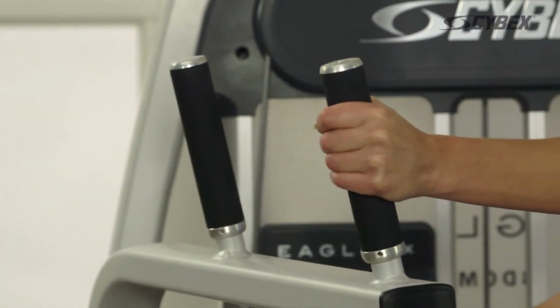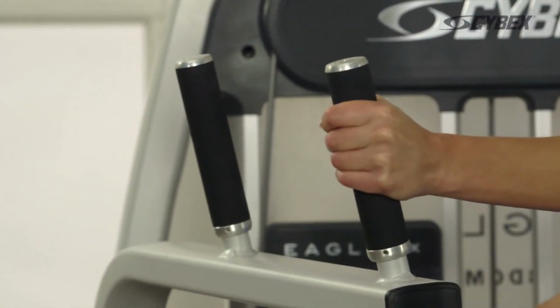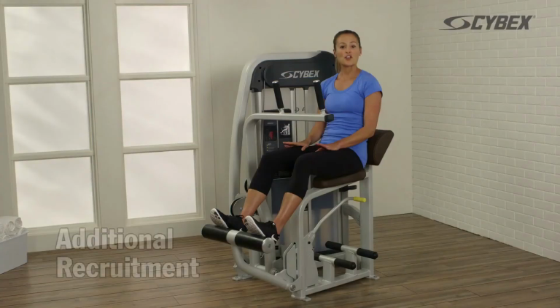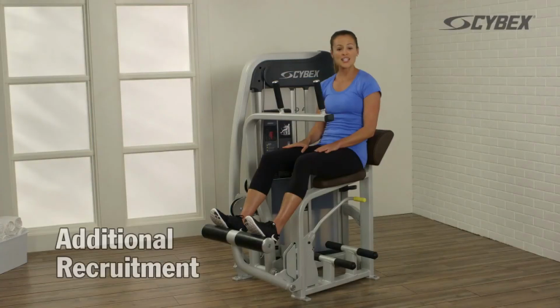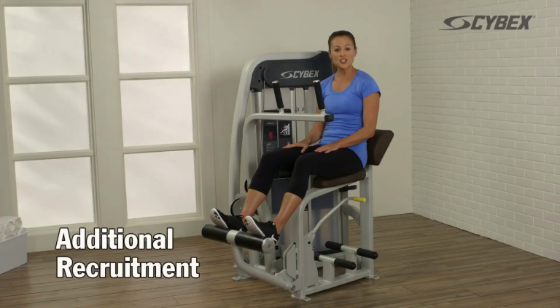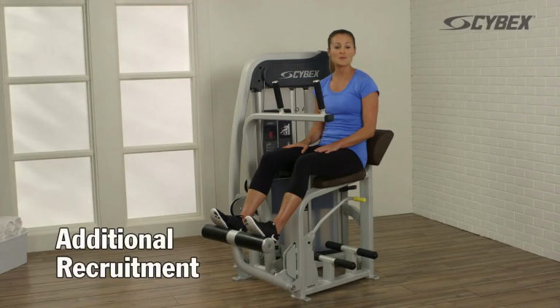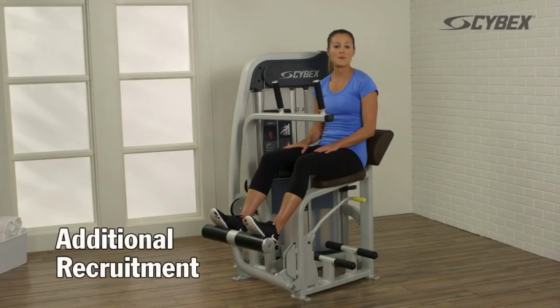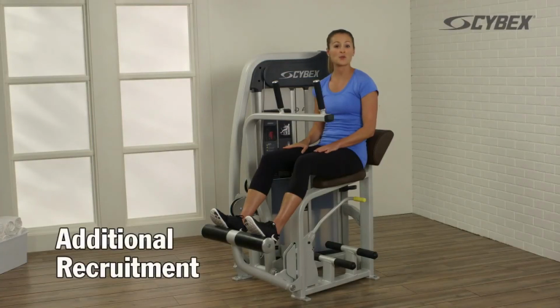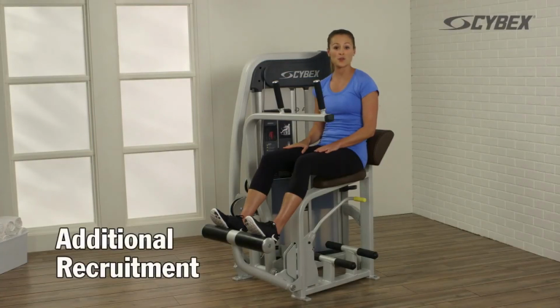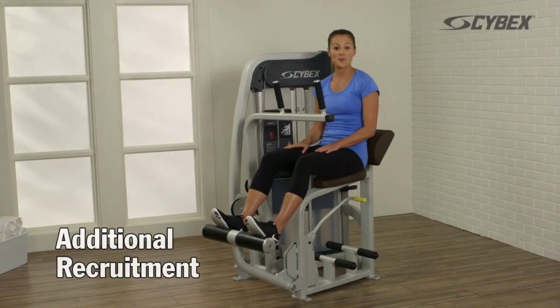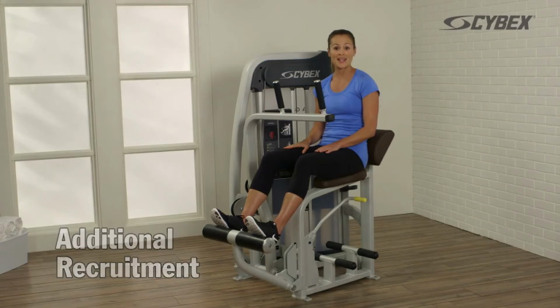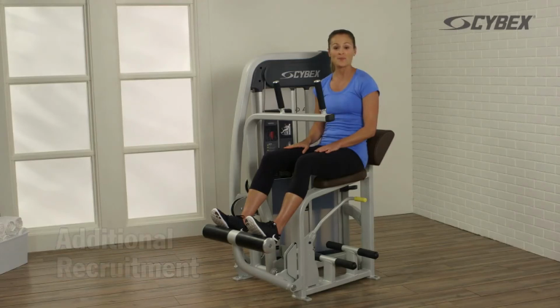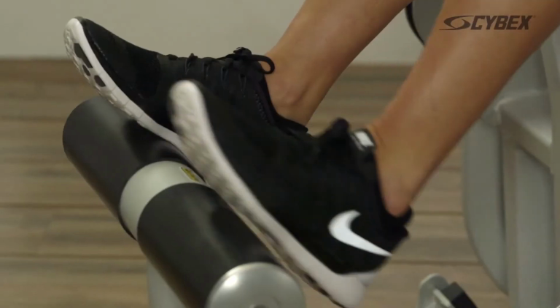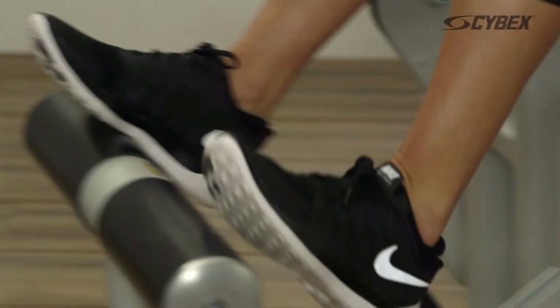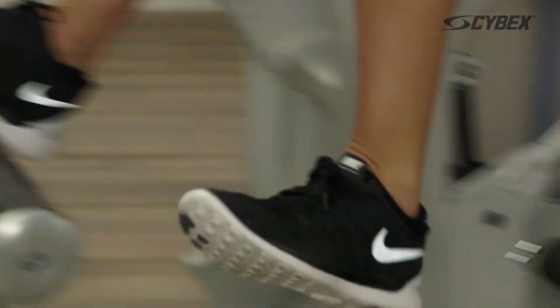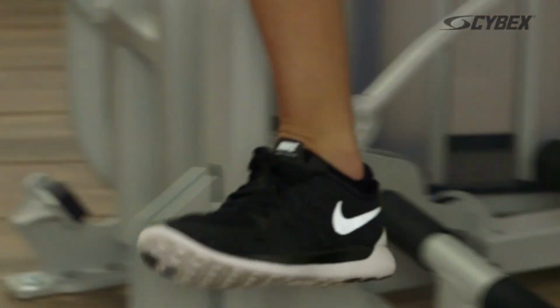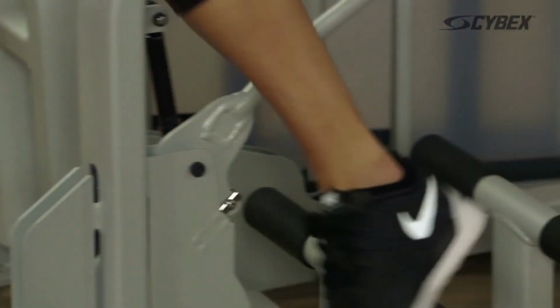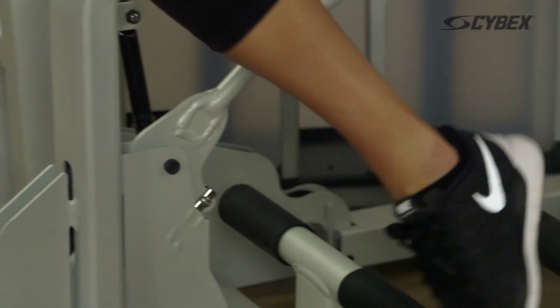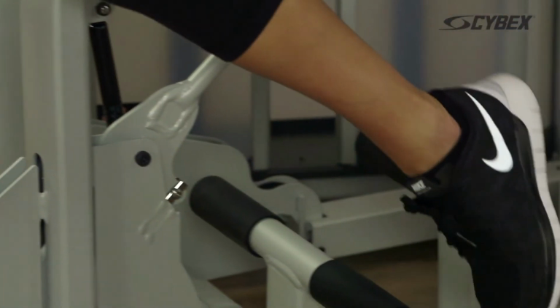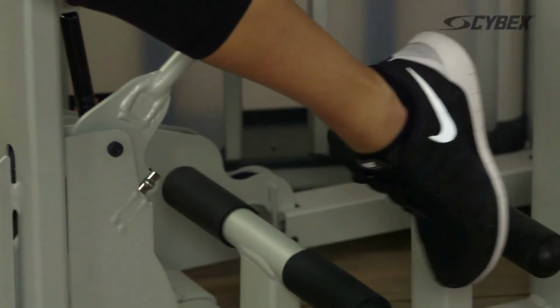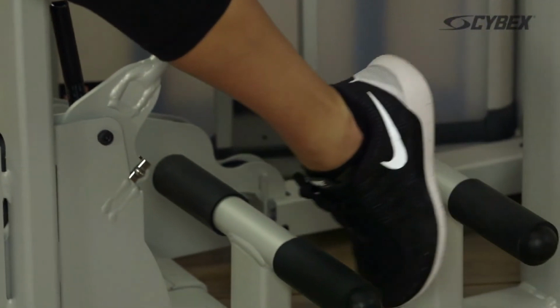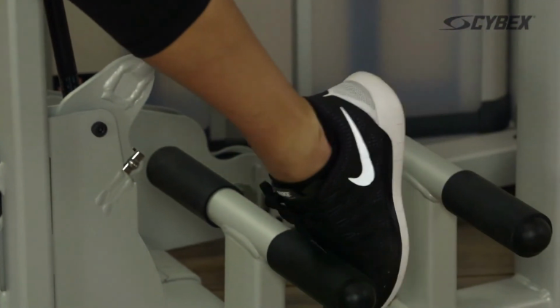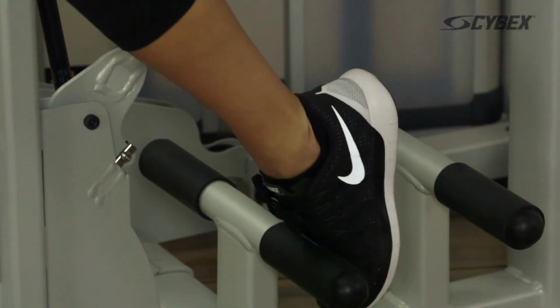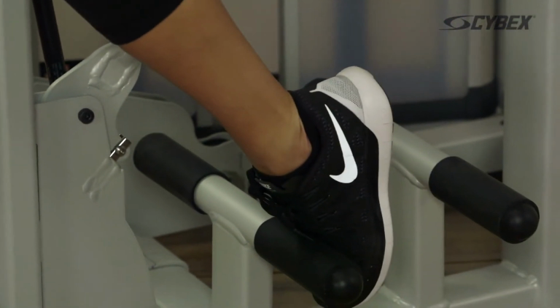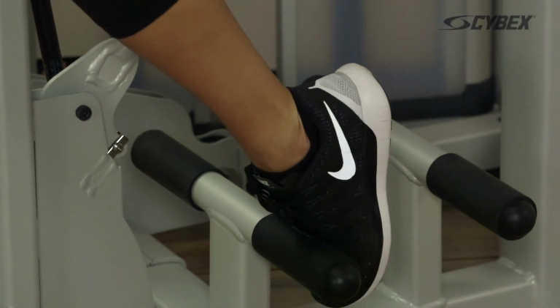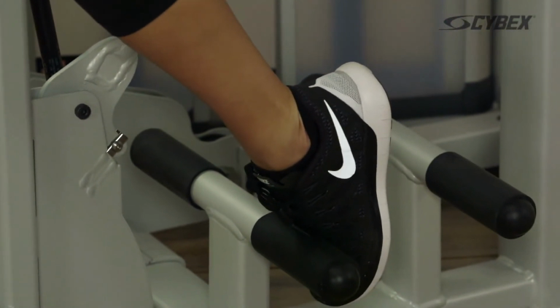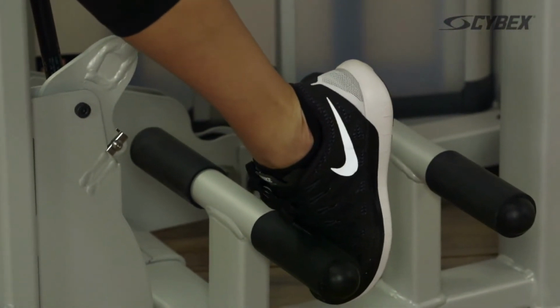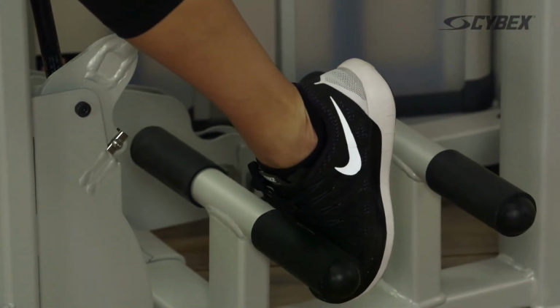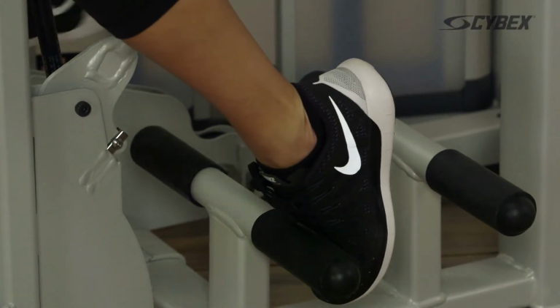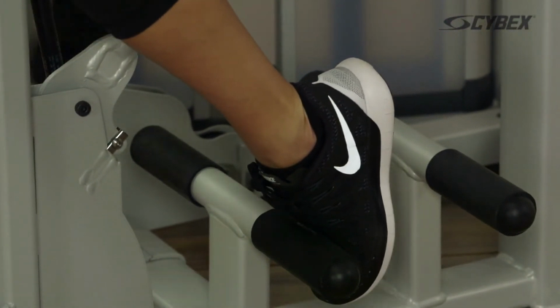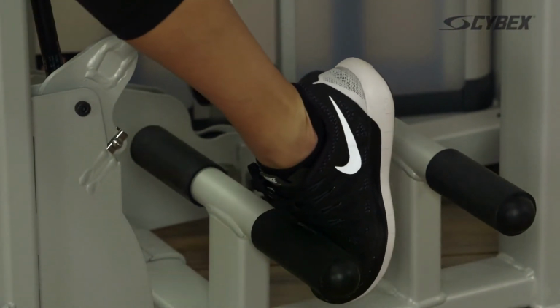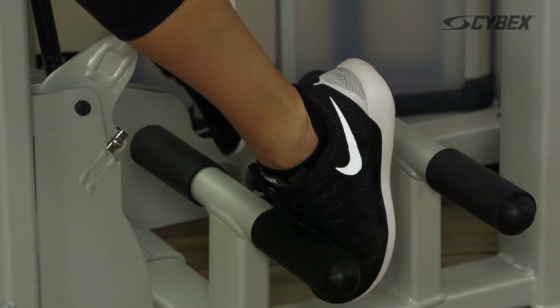For additional abdominal recruitment, you can place your feet under the rear-most foot bar that you can reach comfortably.